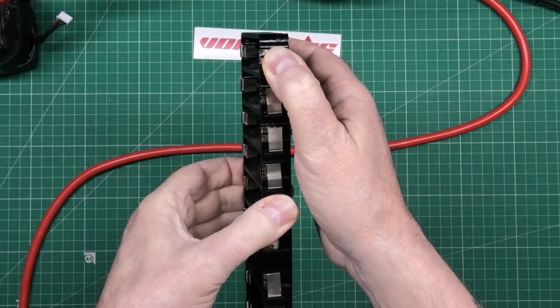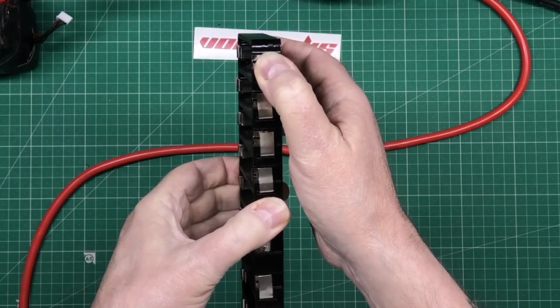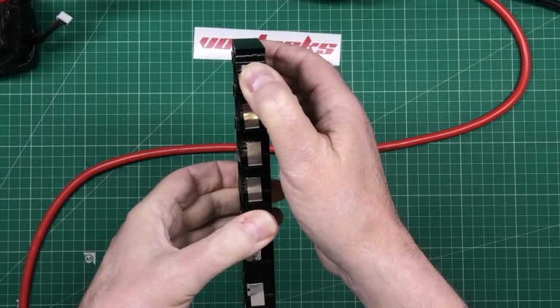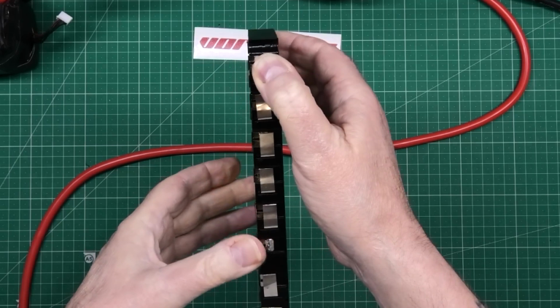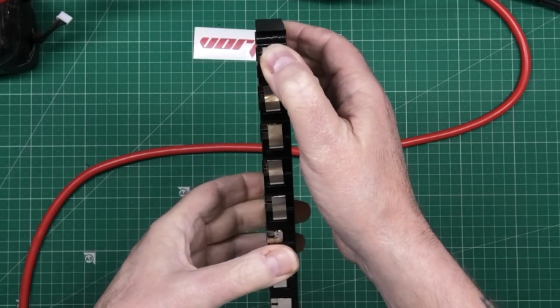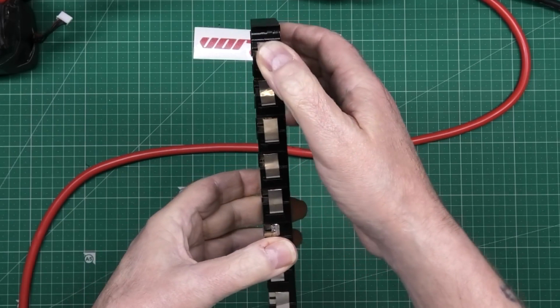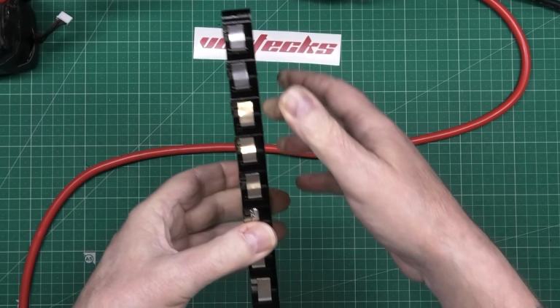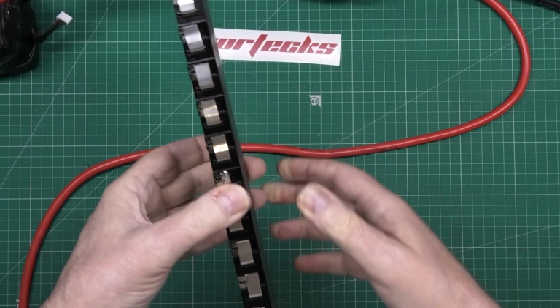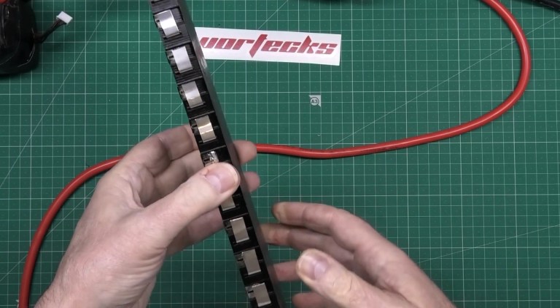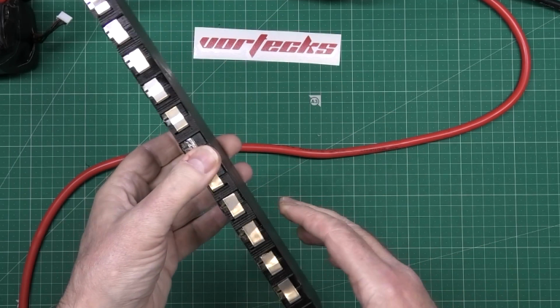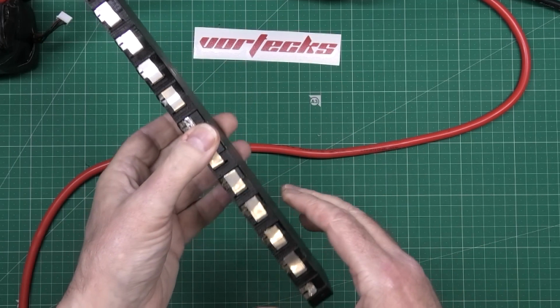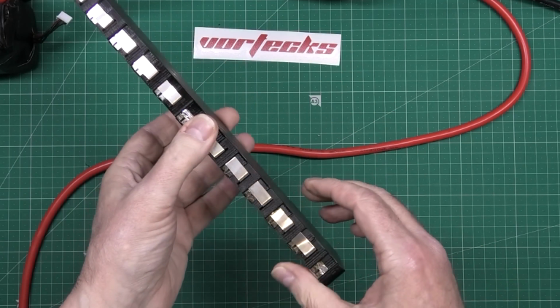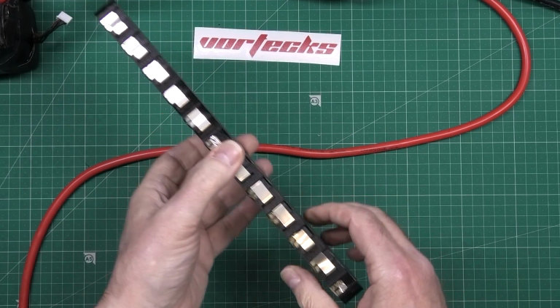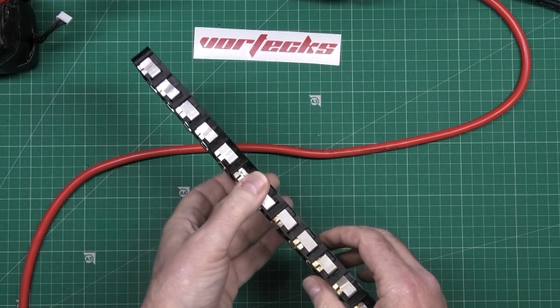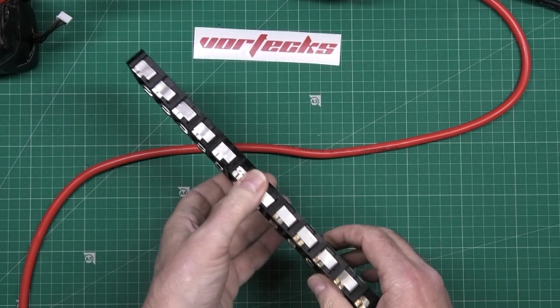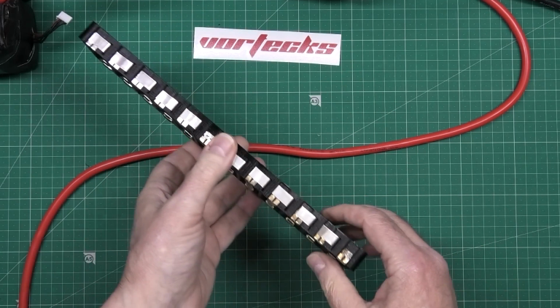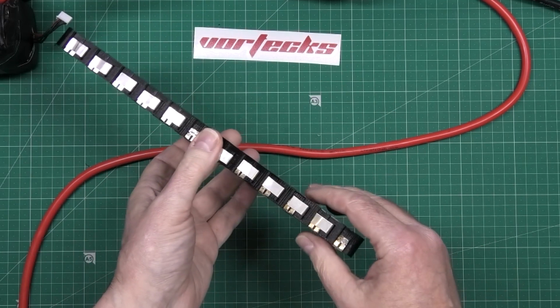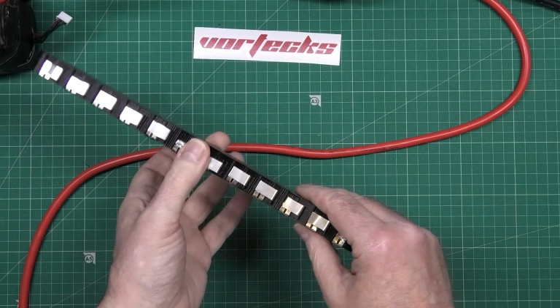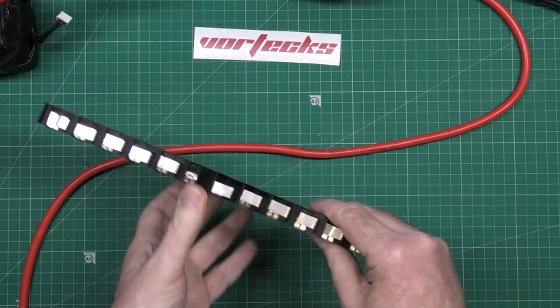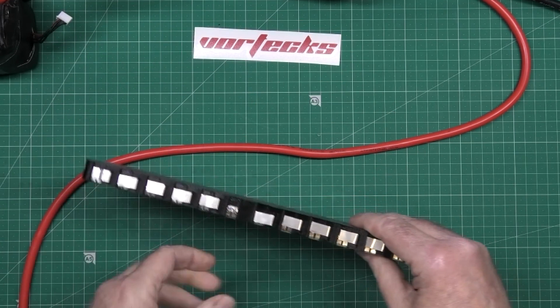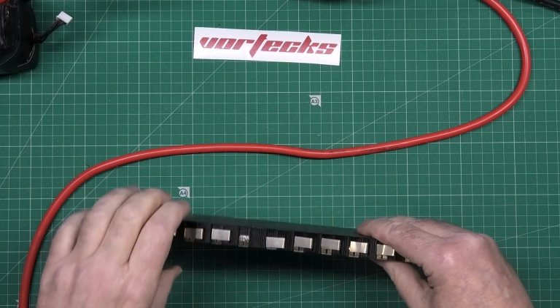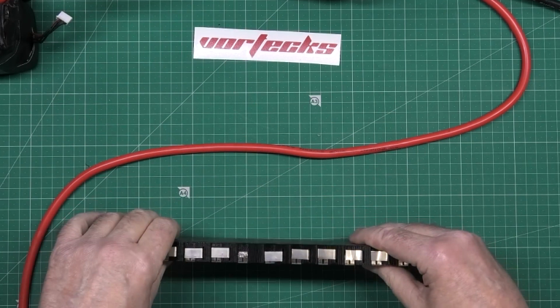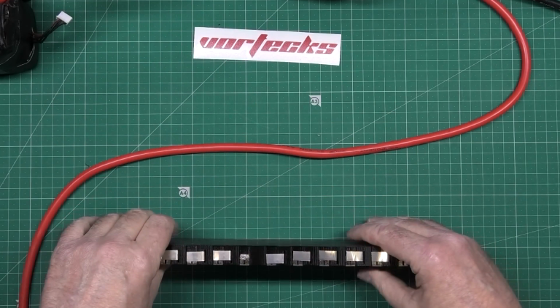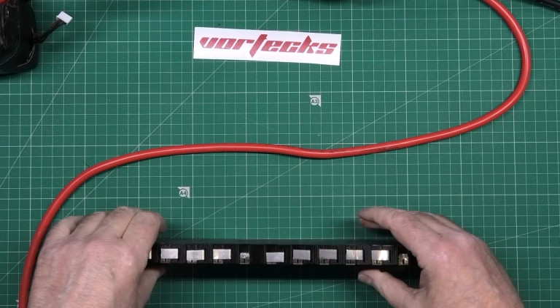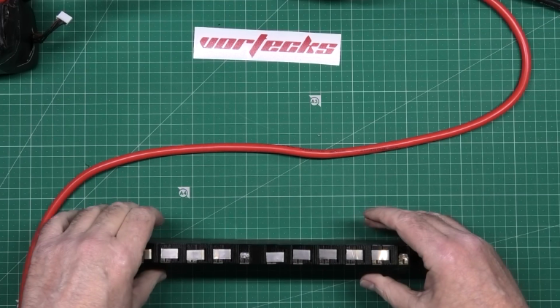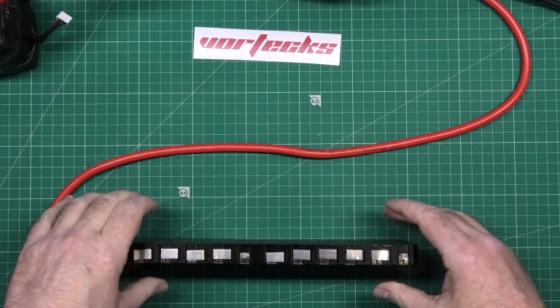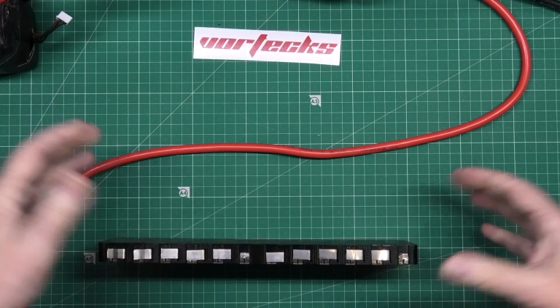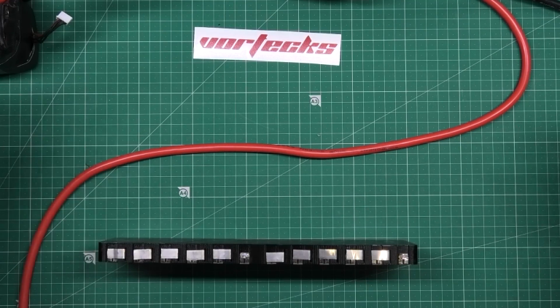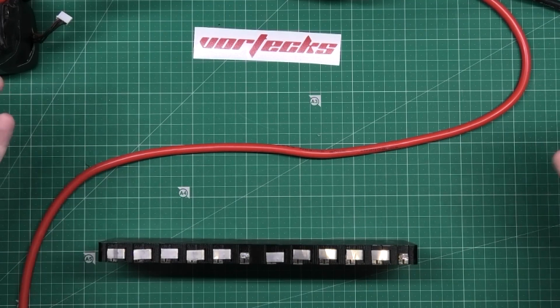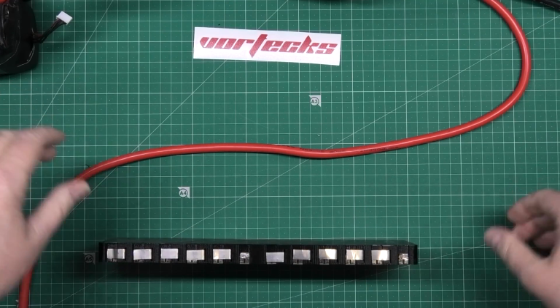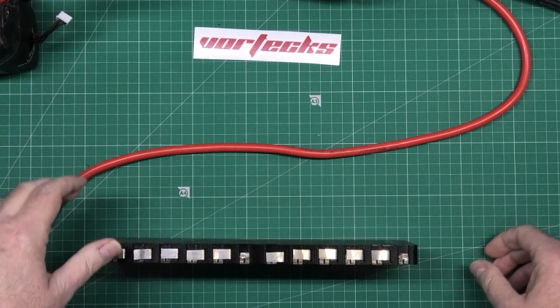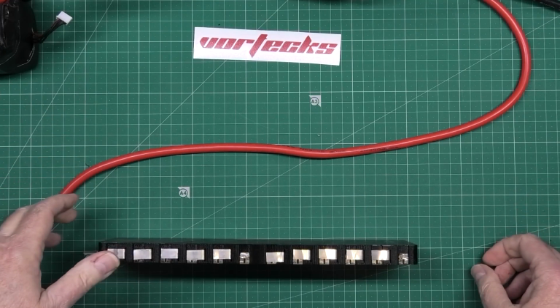Right, that's done. So now I've got to spot weld it all up — literally spot weld it all up.